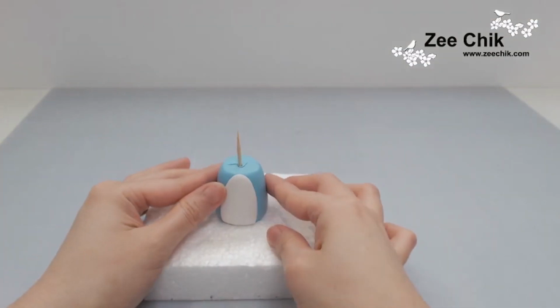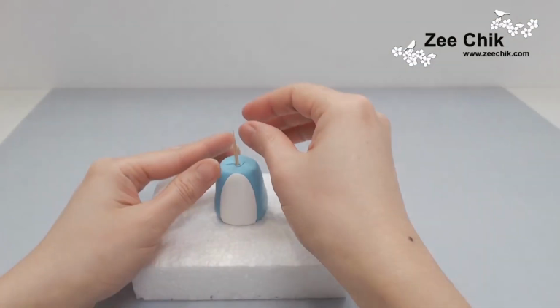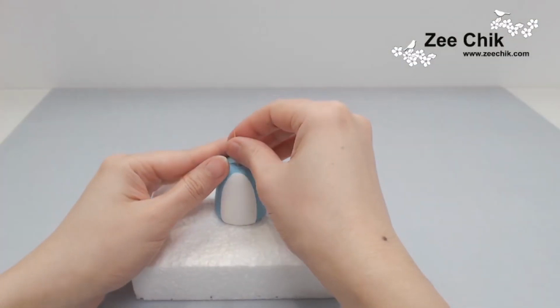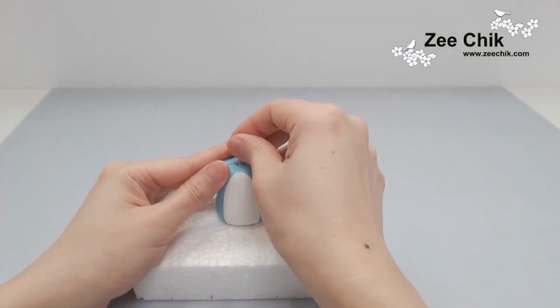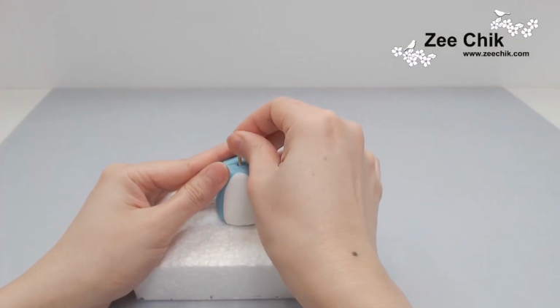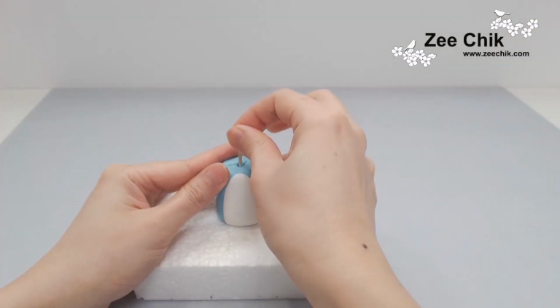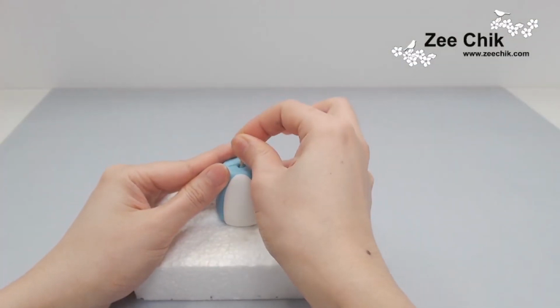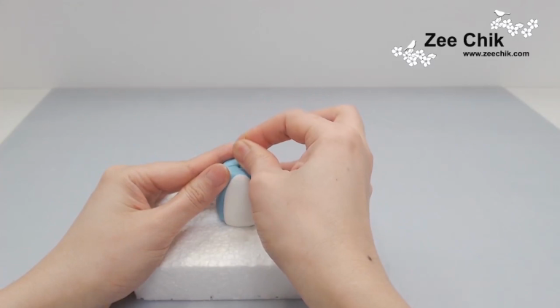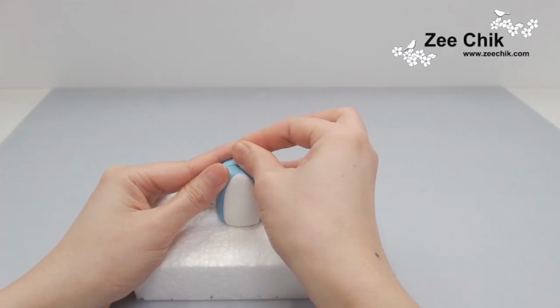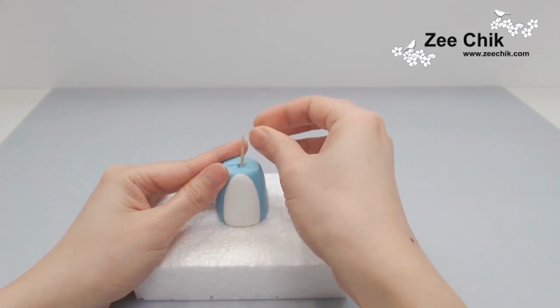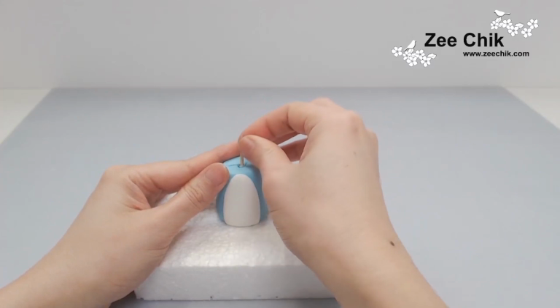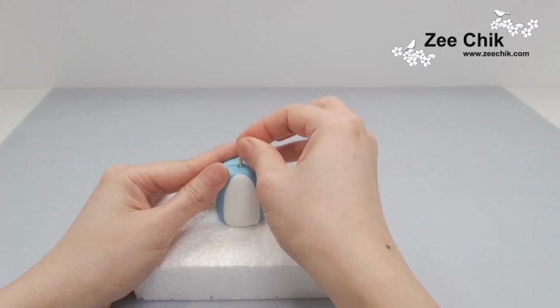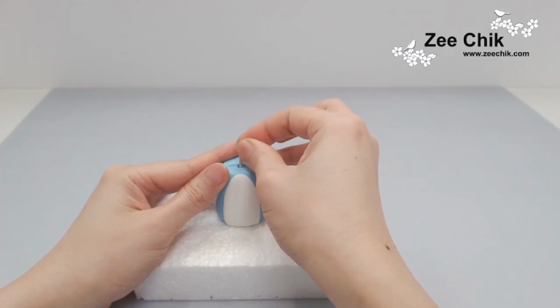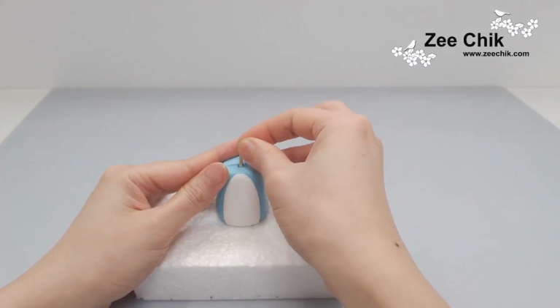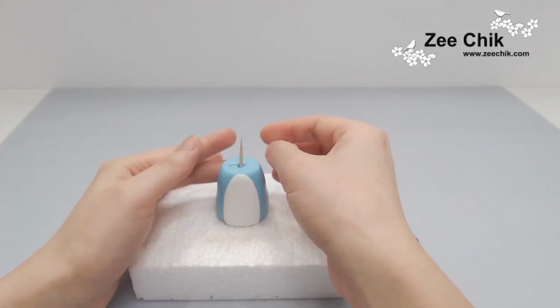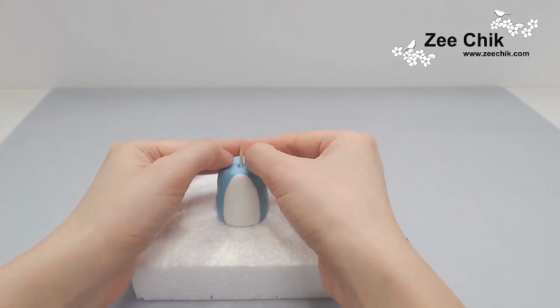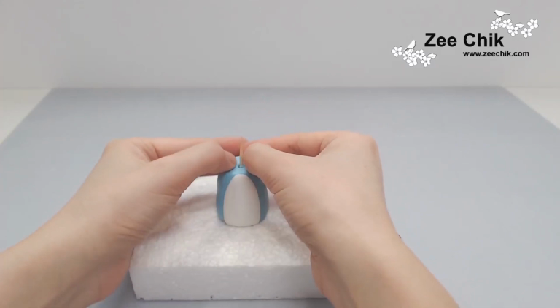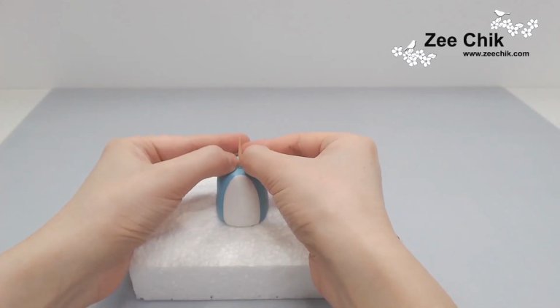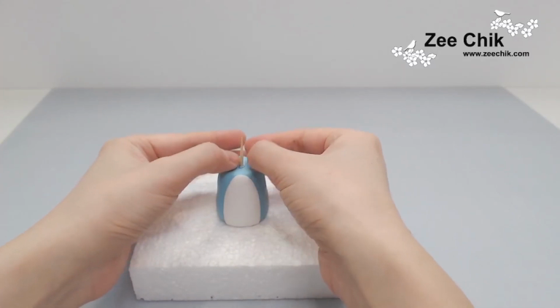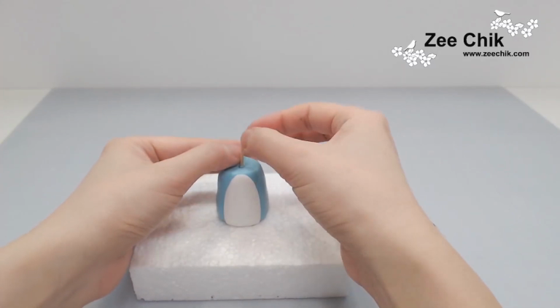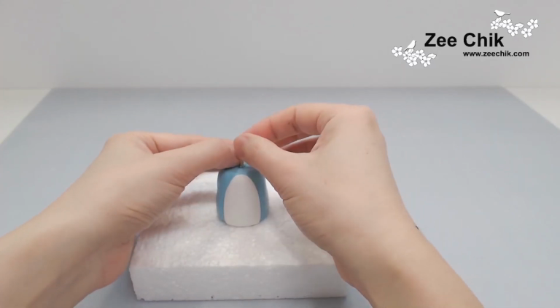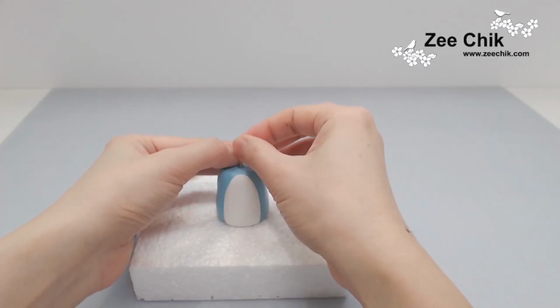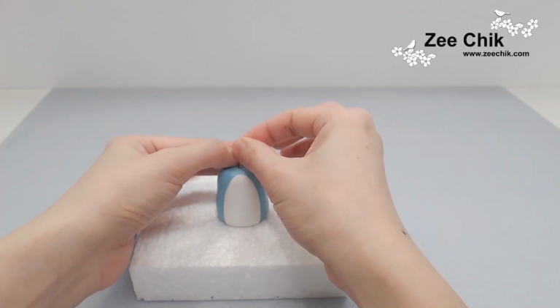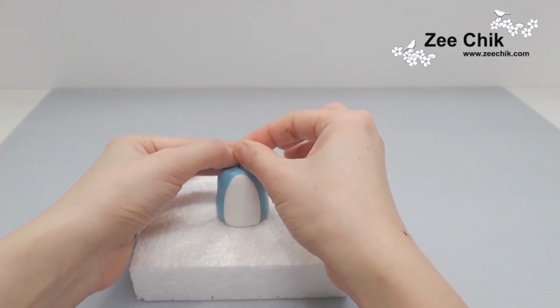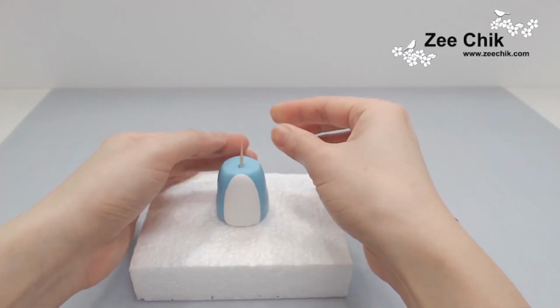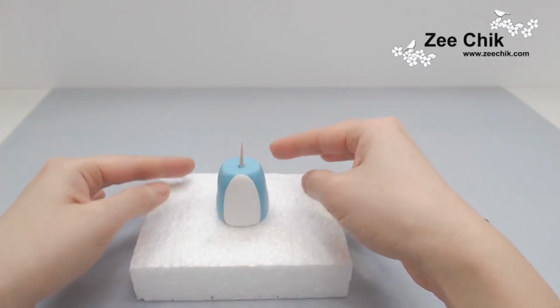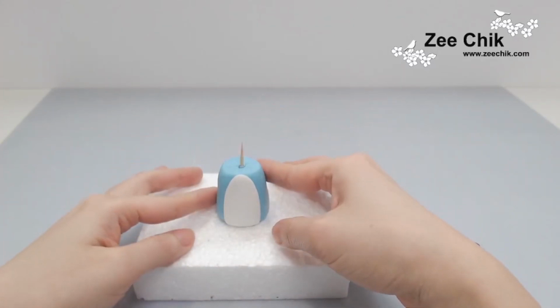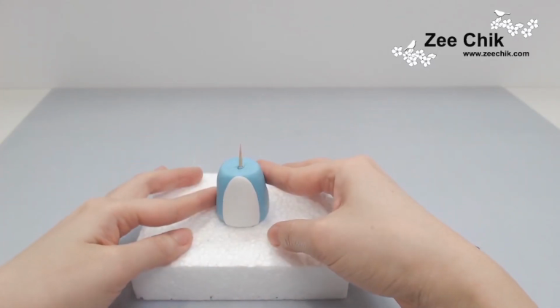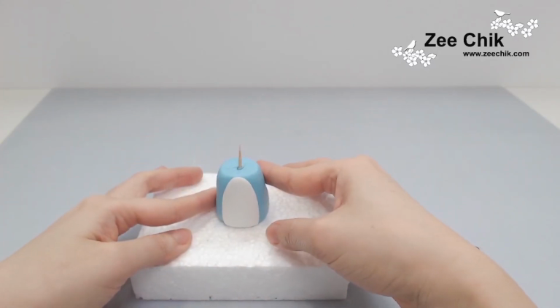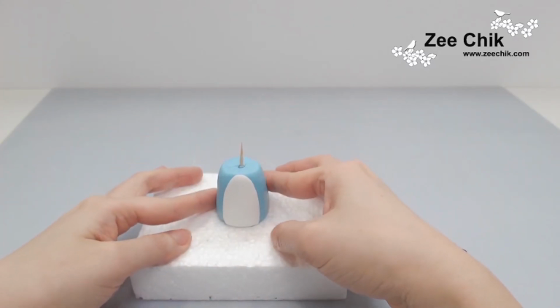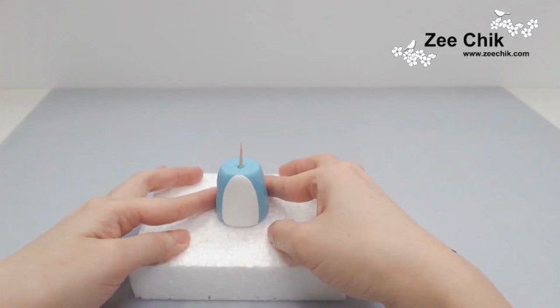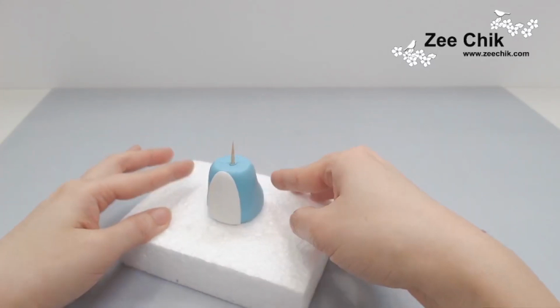Then put a cocktail stick into the neck.